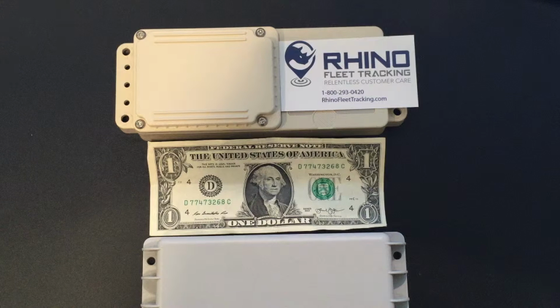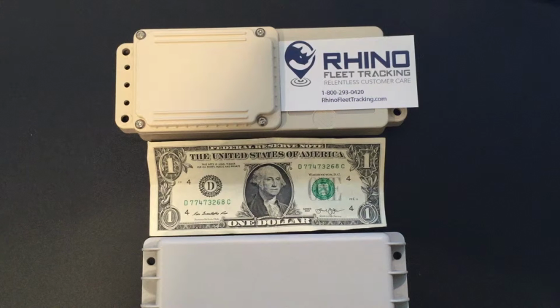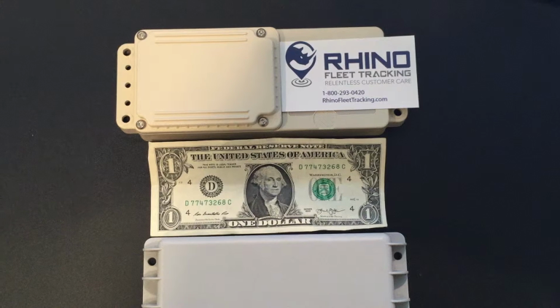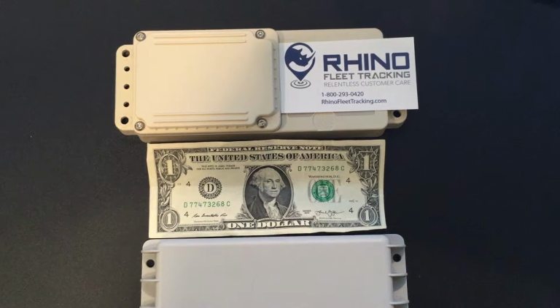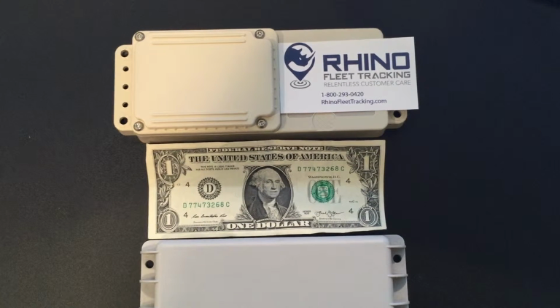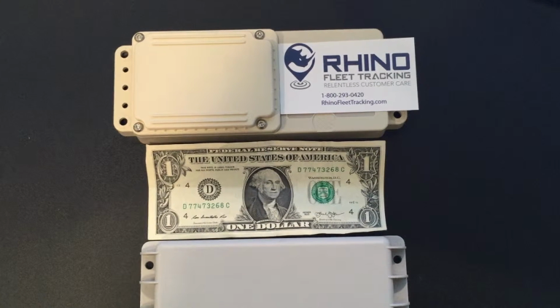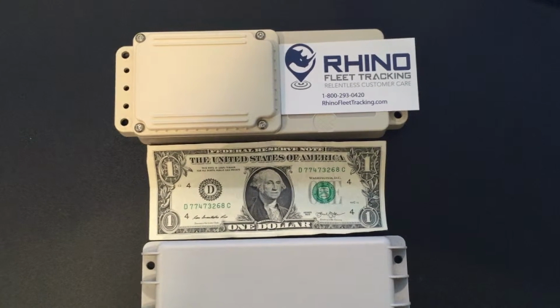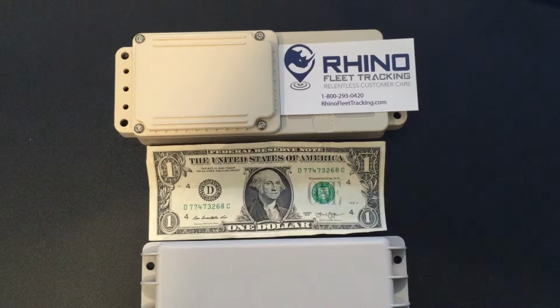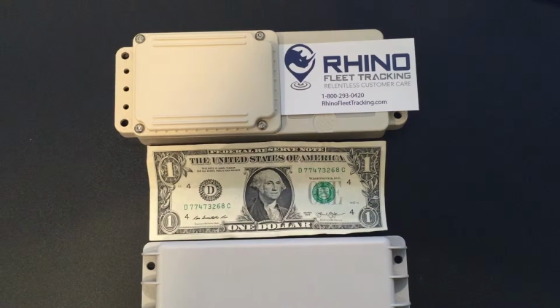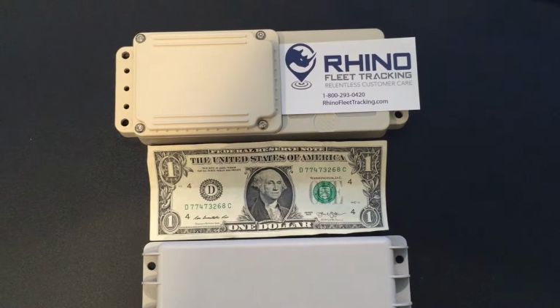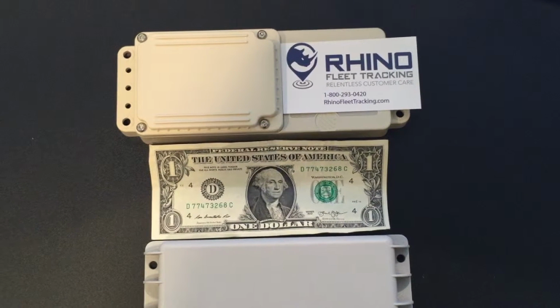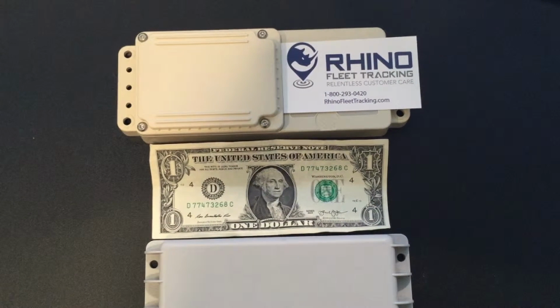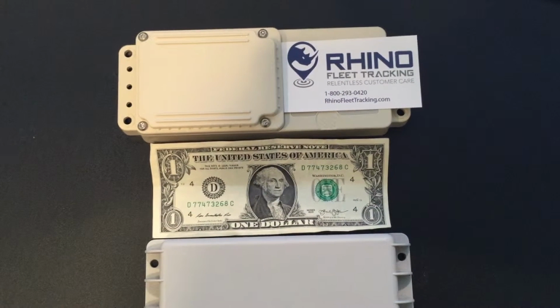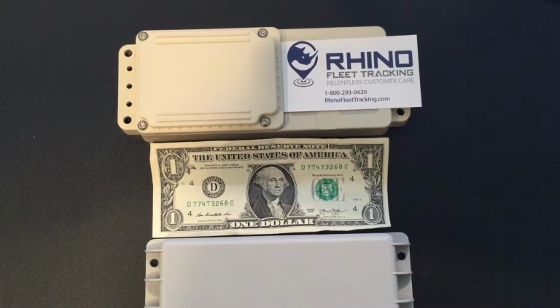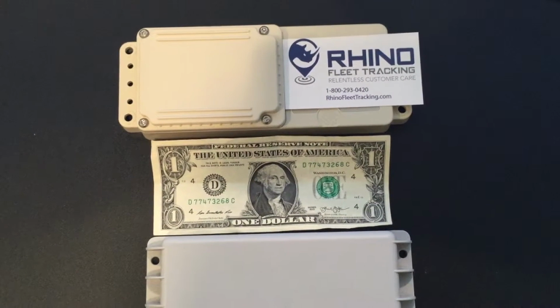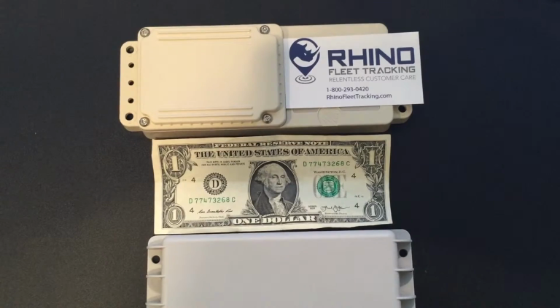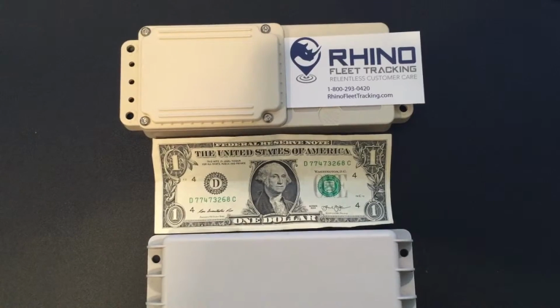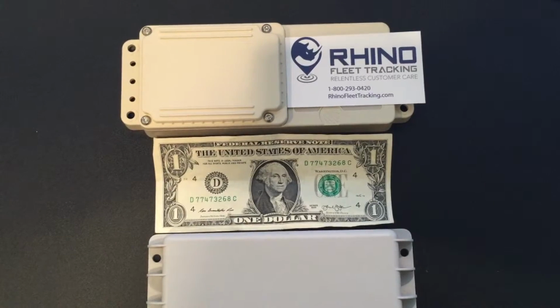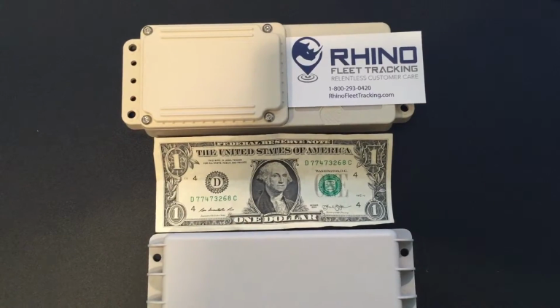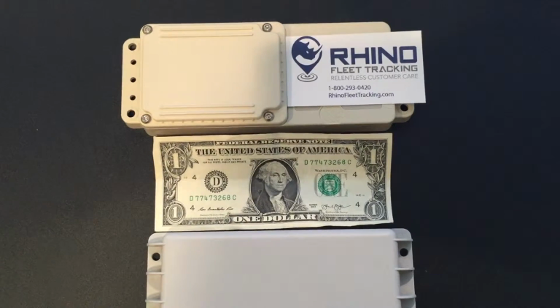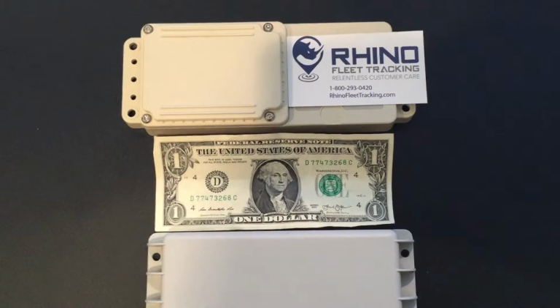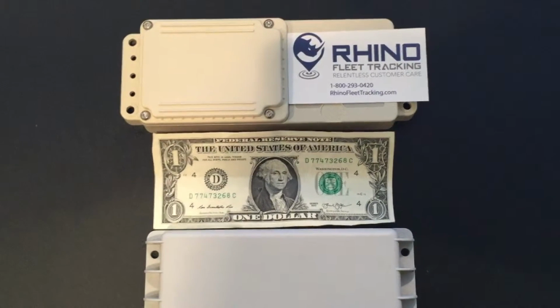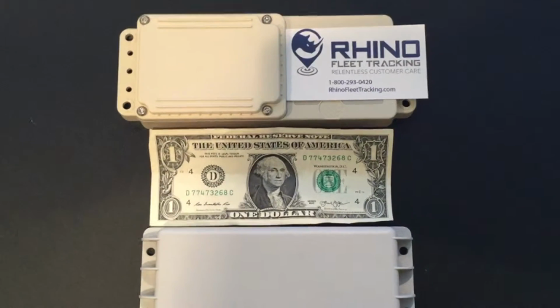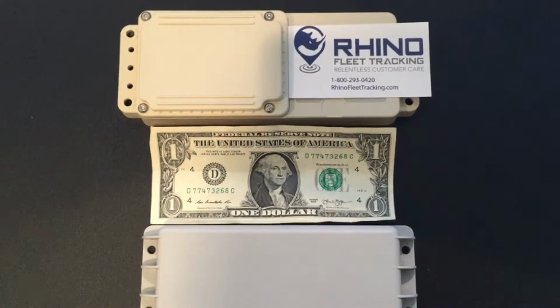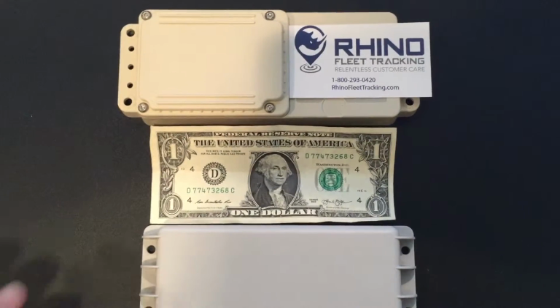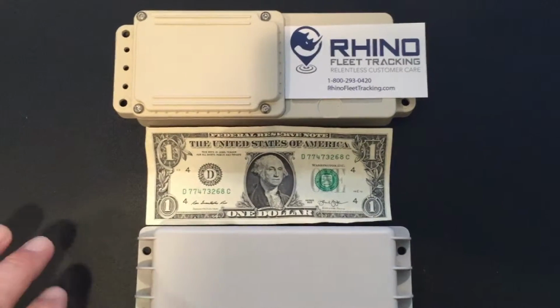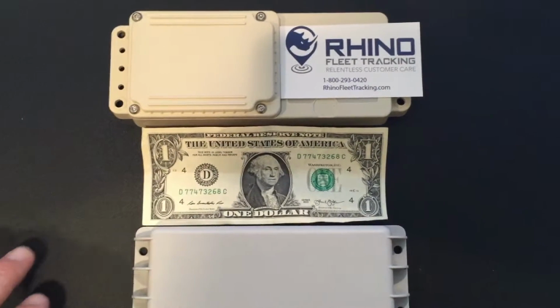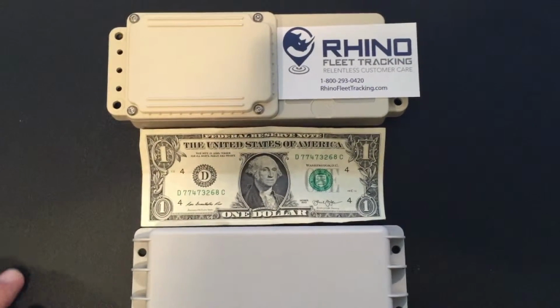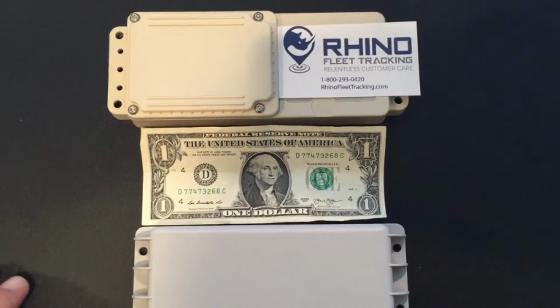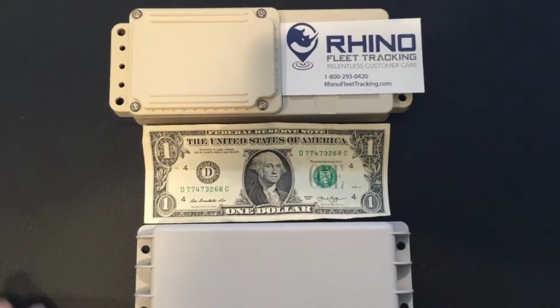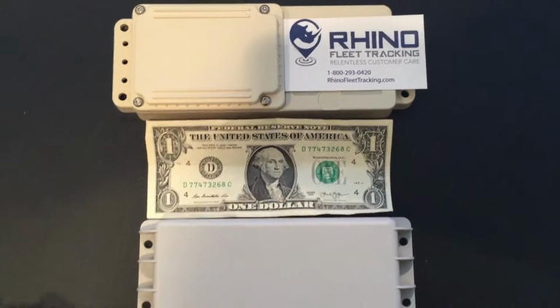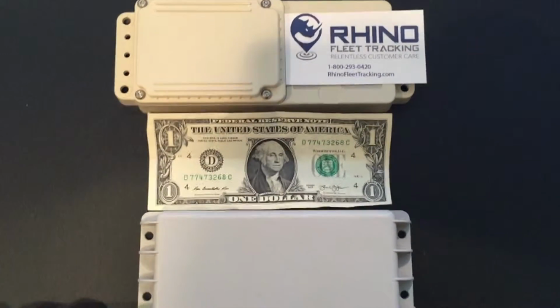Hi, I just wanted to take a moment to explain the difference in our two different tracking devices.